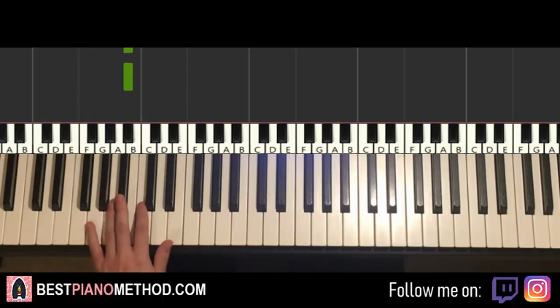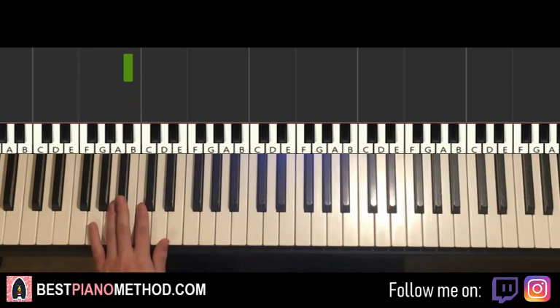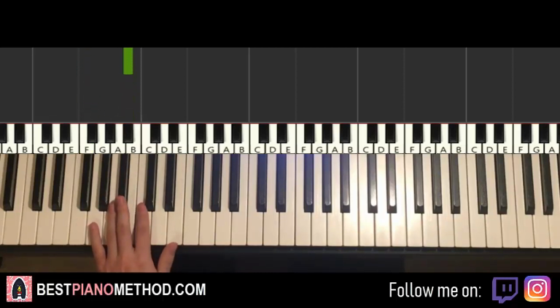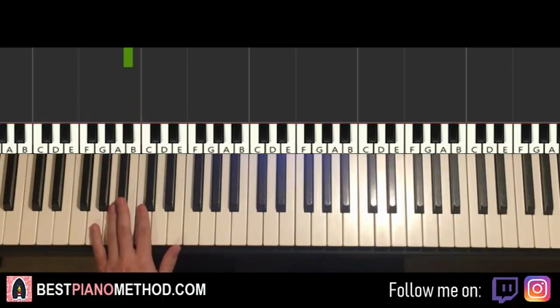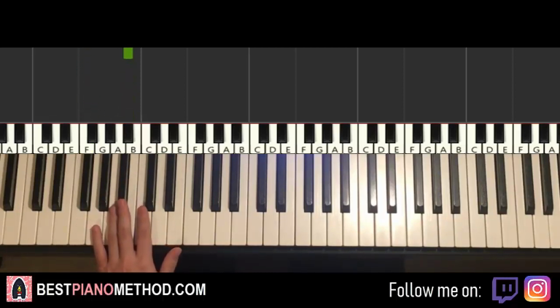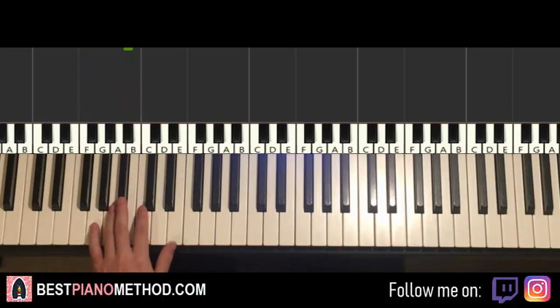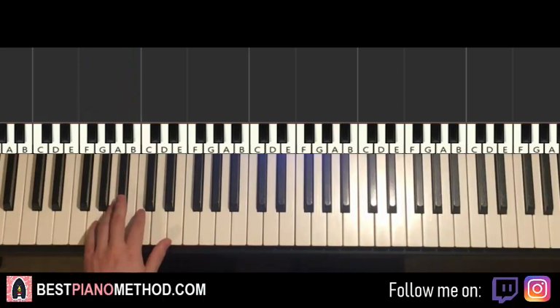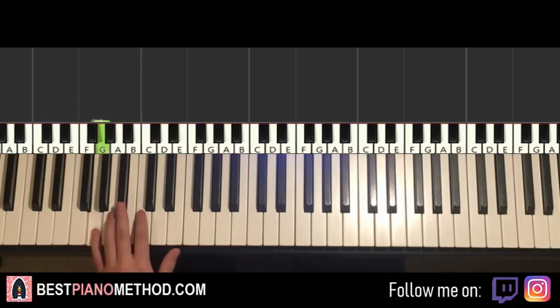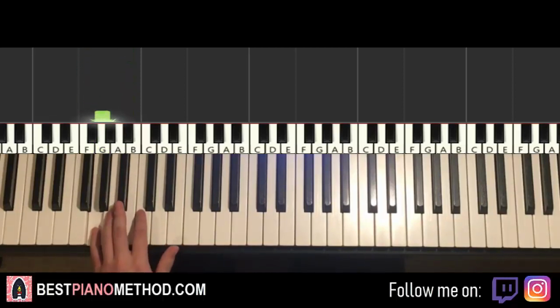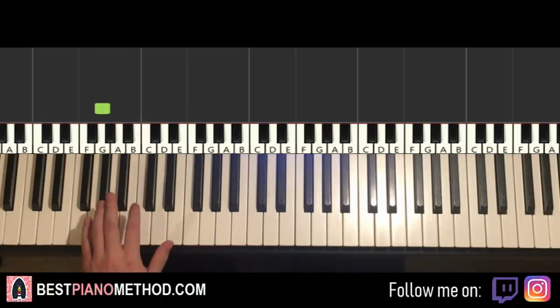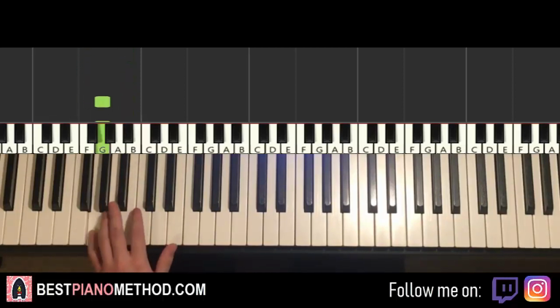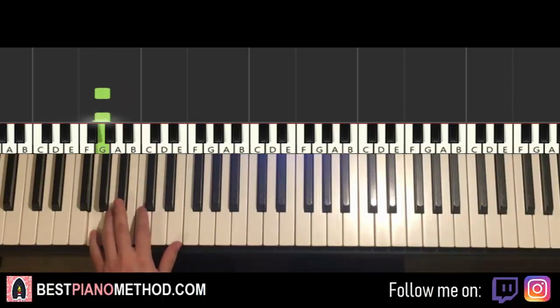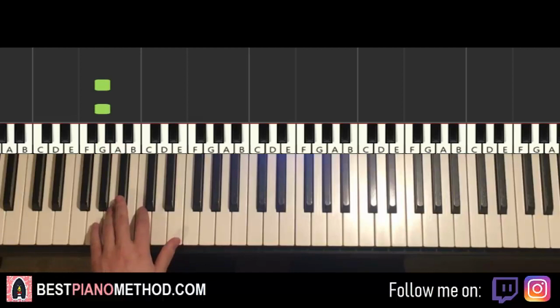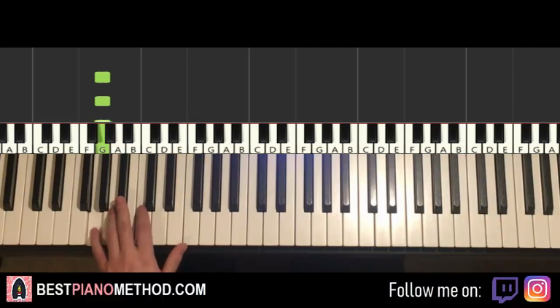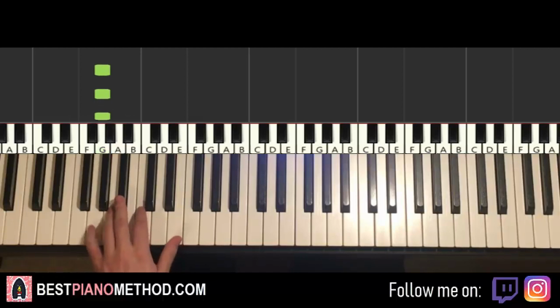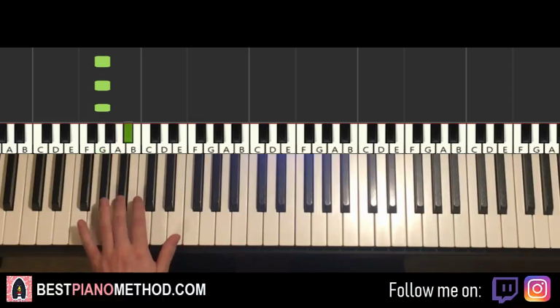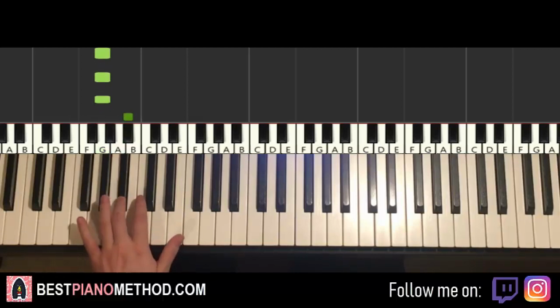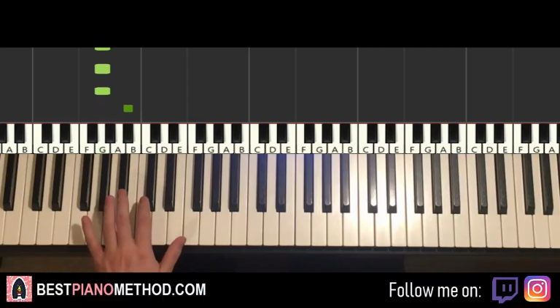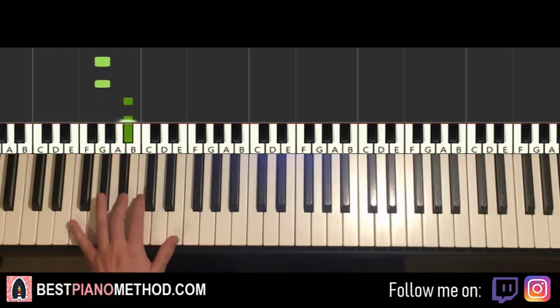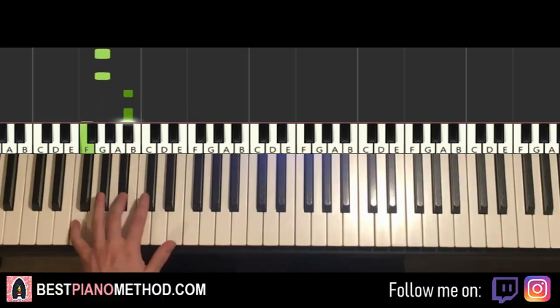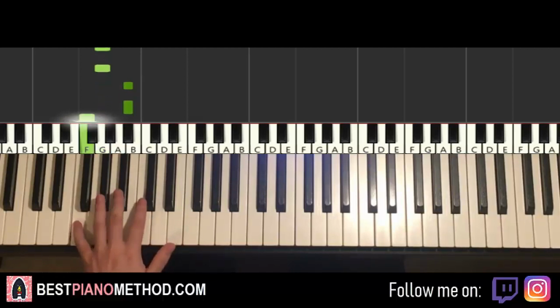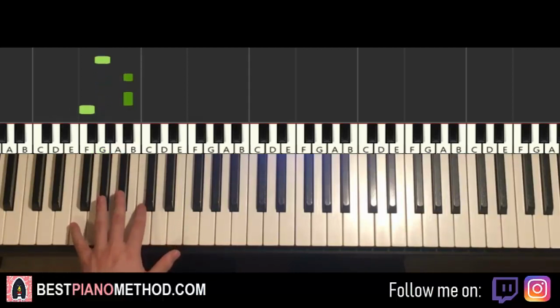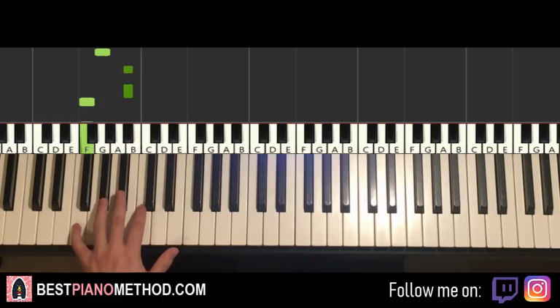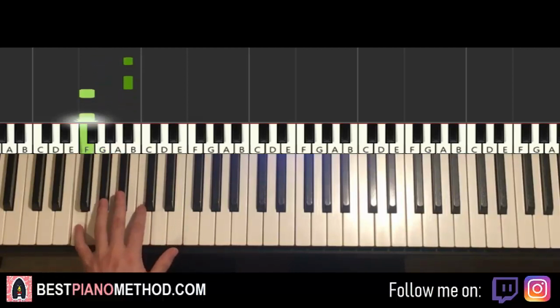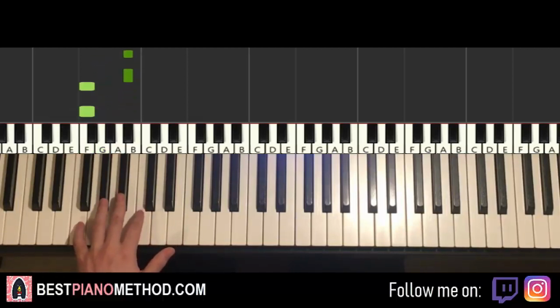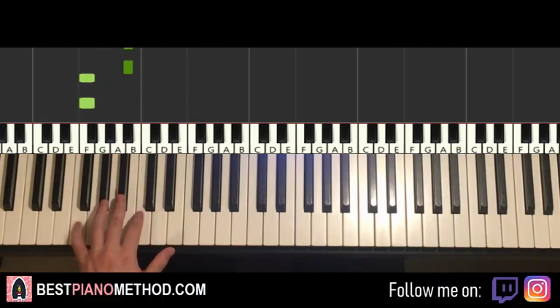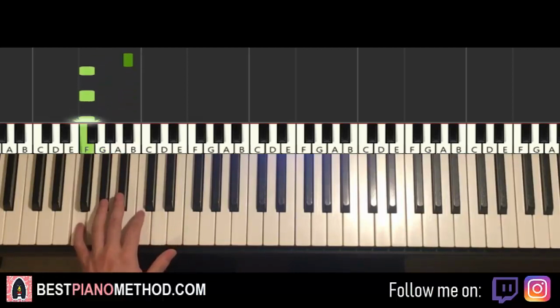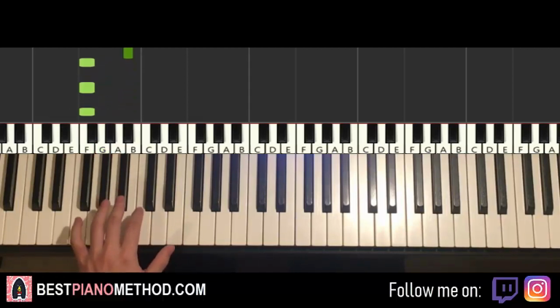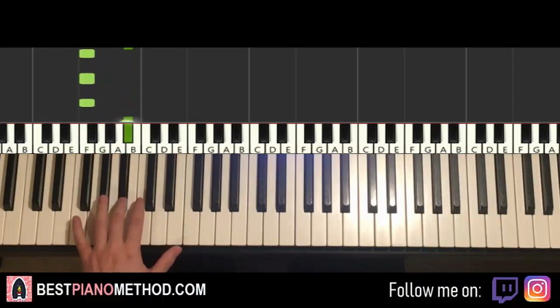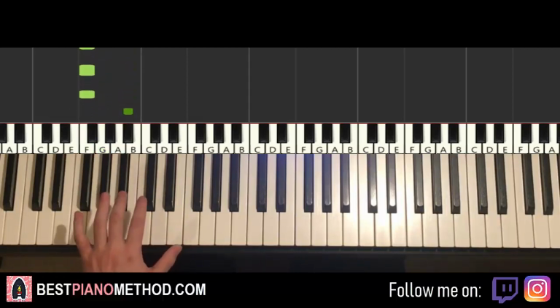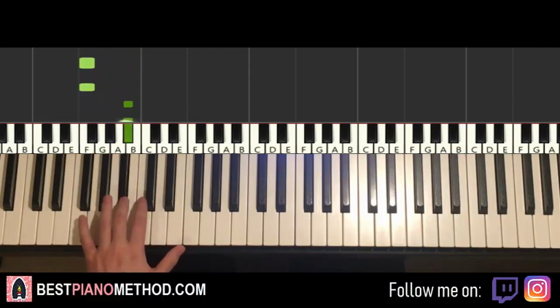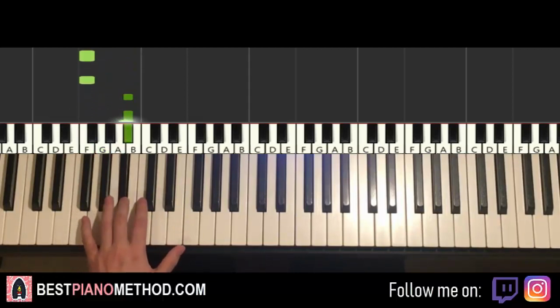Pretty simple stuff. So one more time, it goes: G, G, G, B flat, B flat, F, F, F, B flat, B flat.